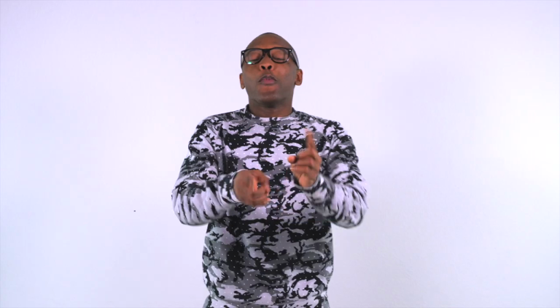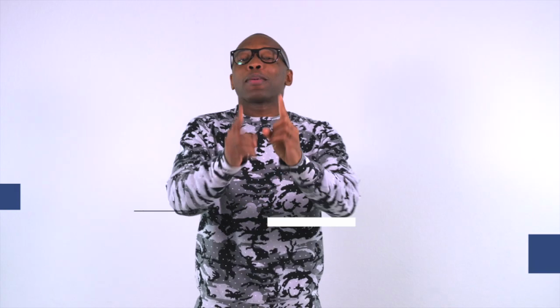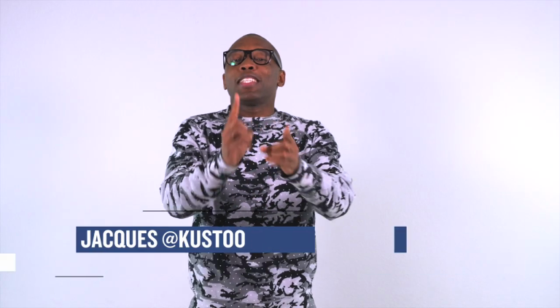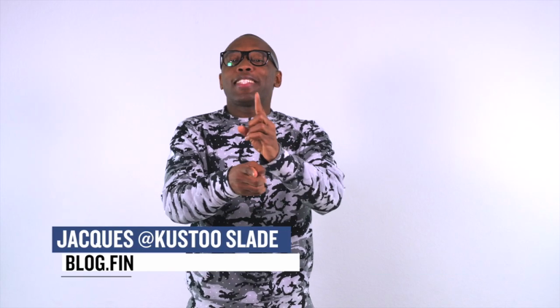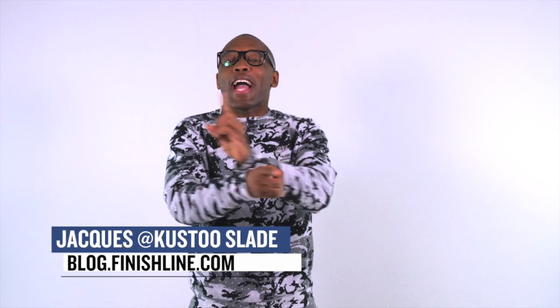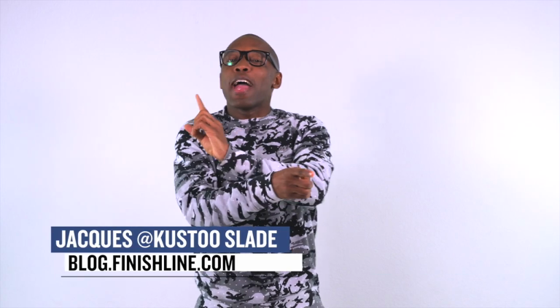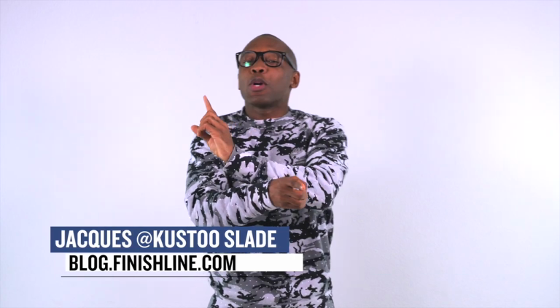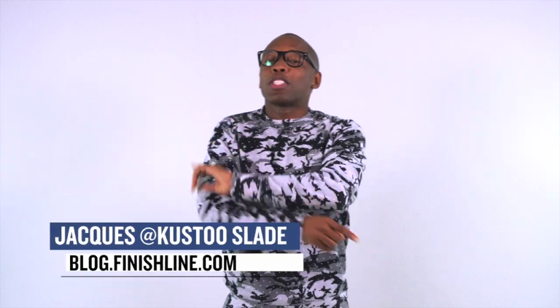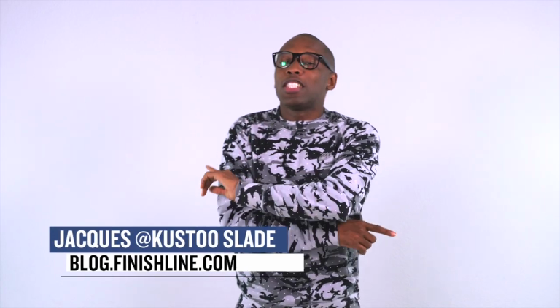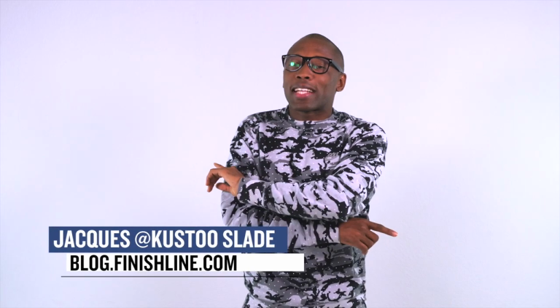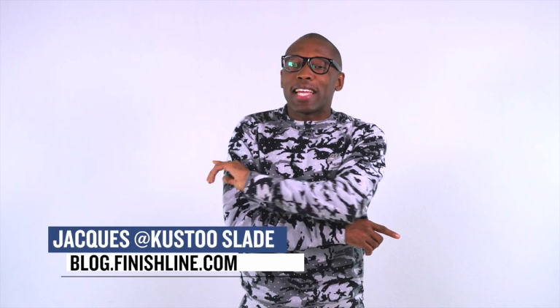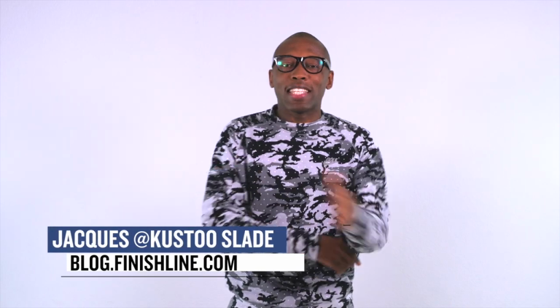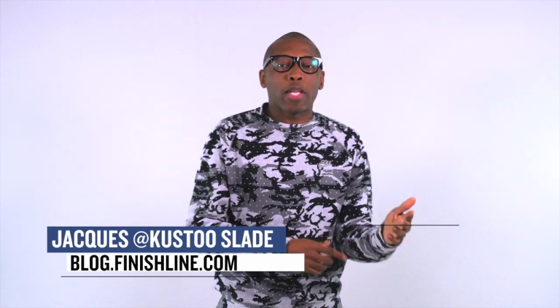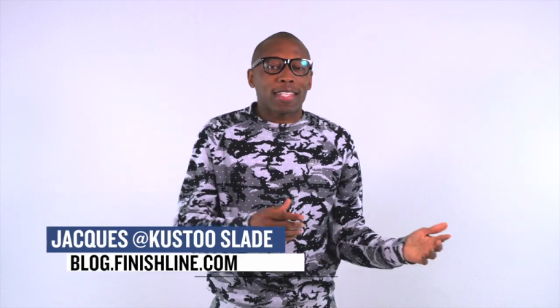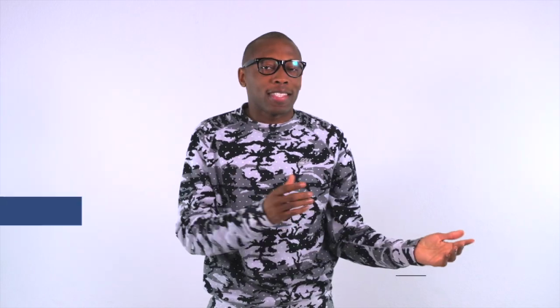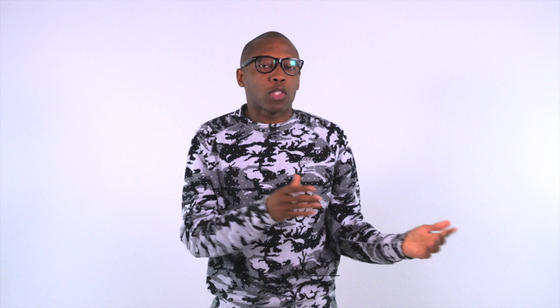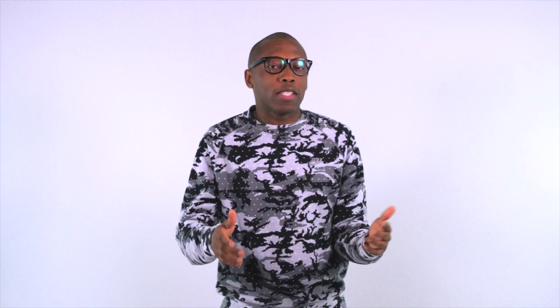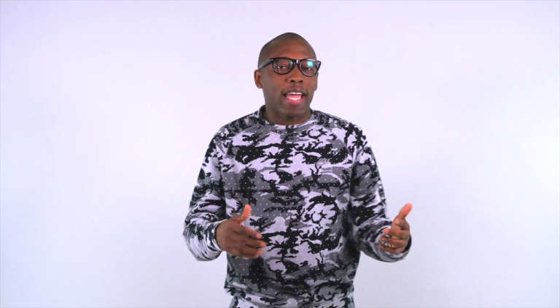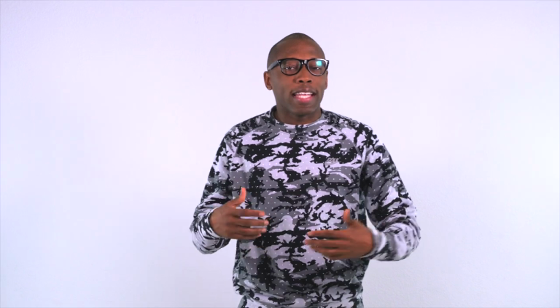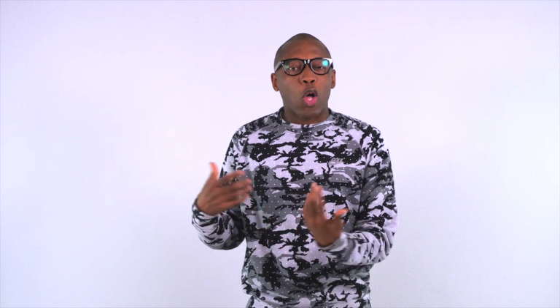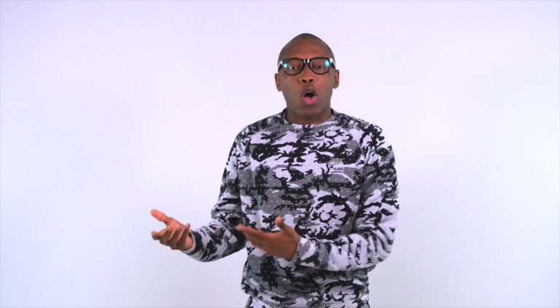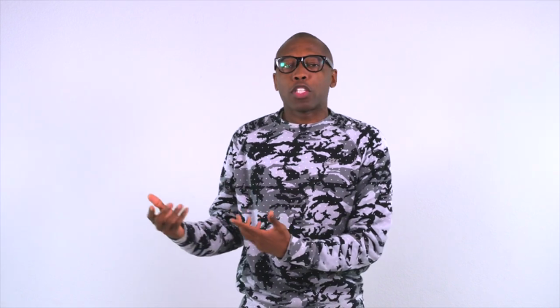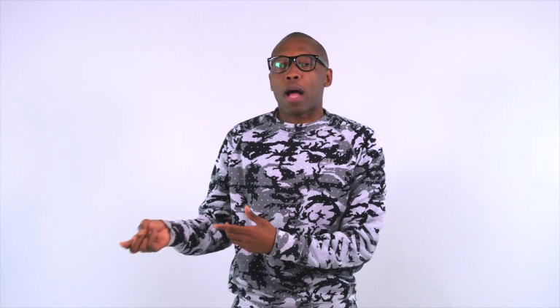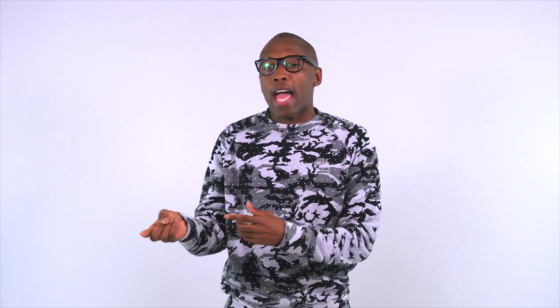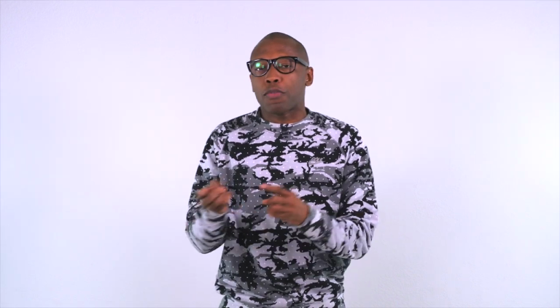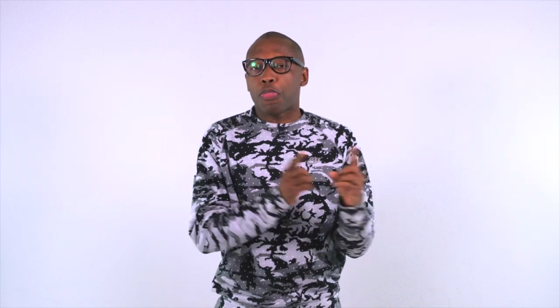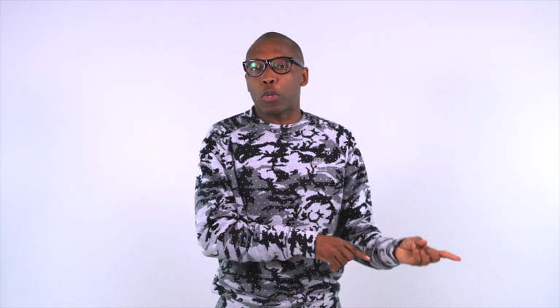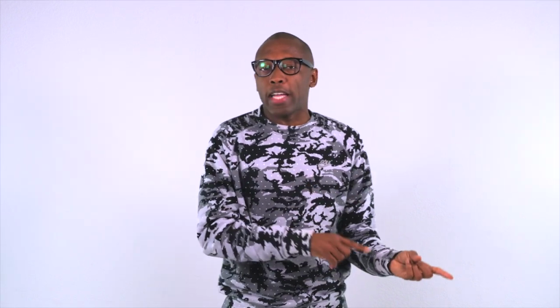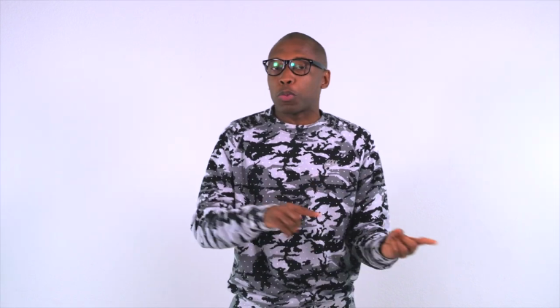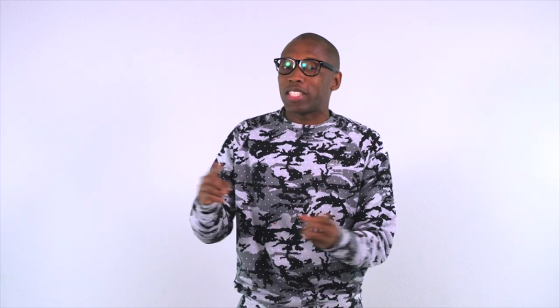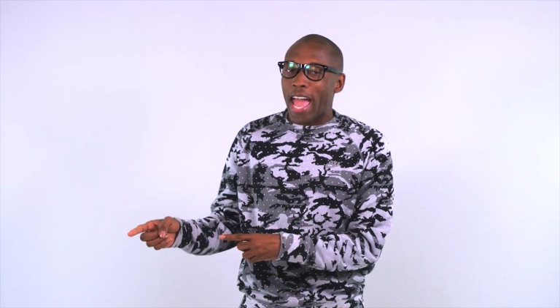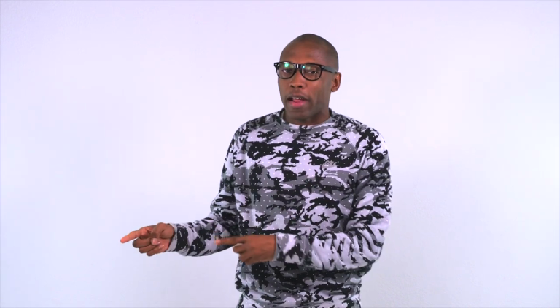Welcome to the Heat Check. I am your host Jacques Slade, and this week actually skips Wednesday and lets all of the drops happen from Thursday through Saturday.